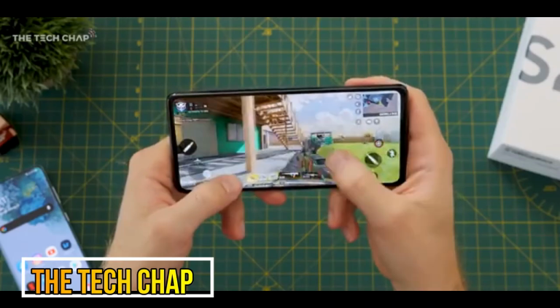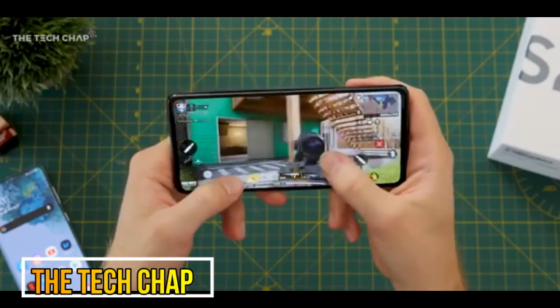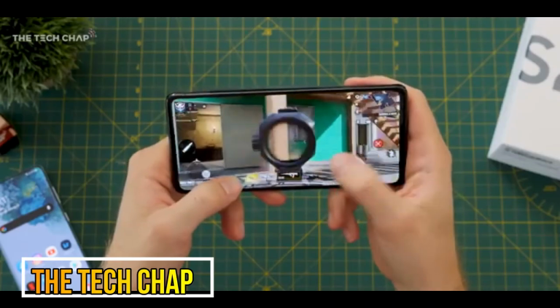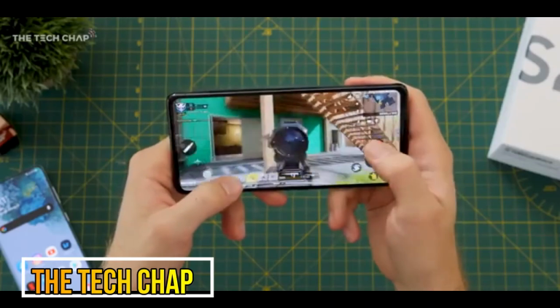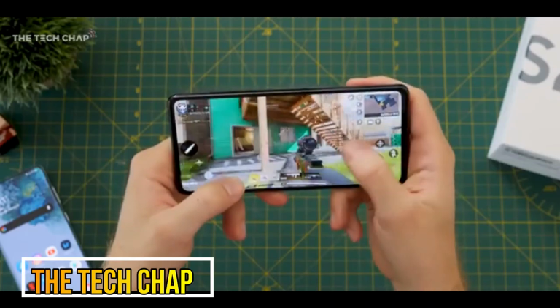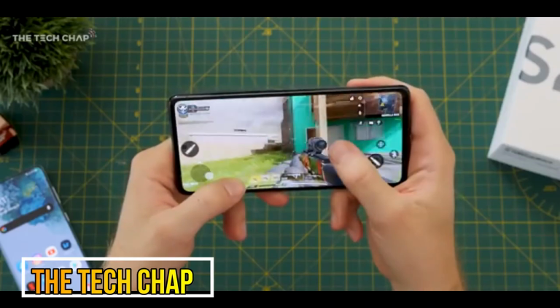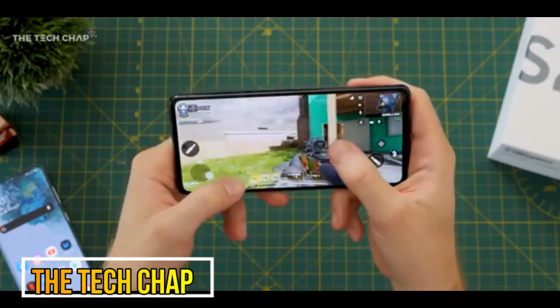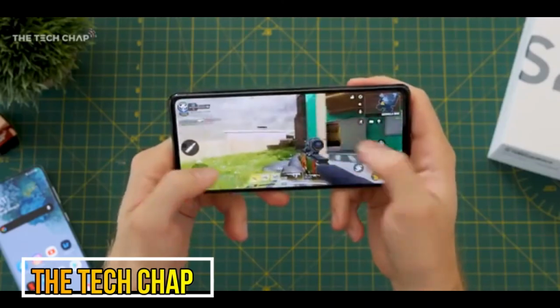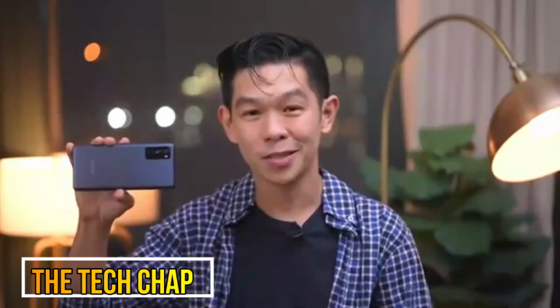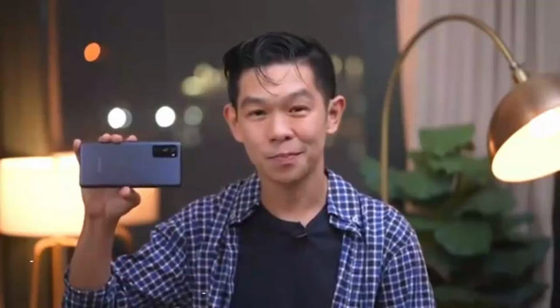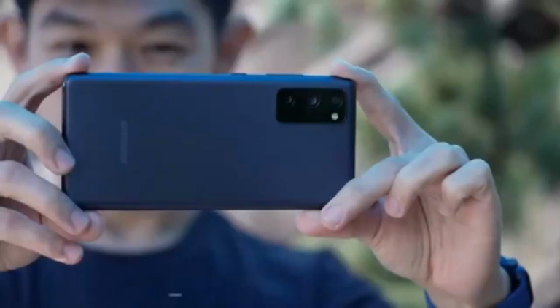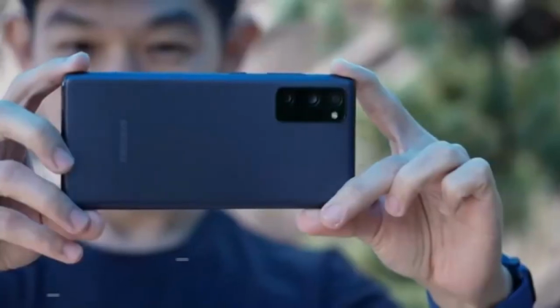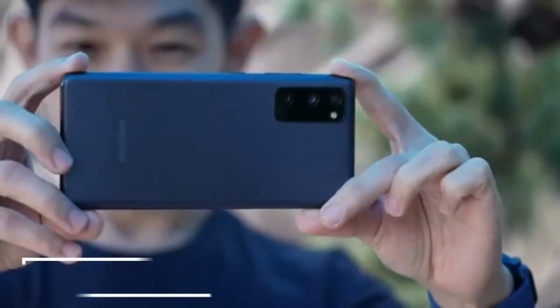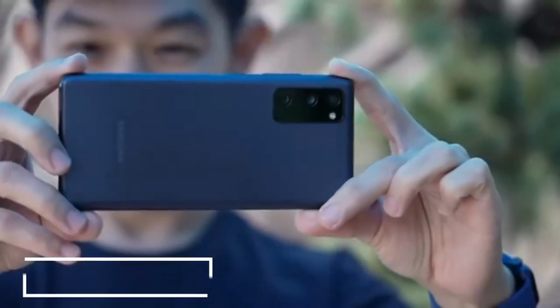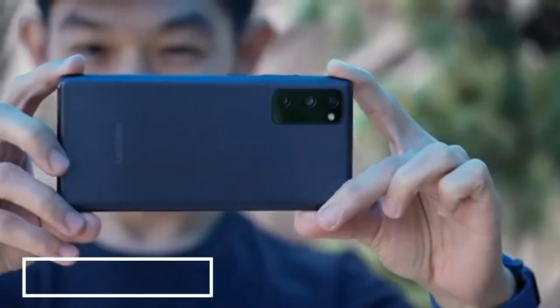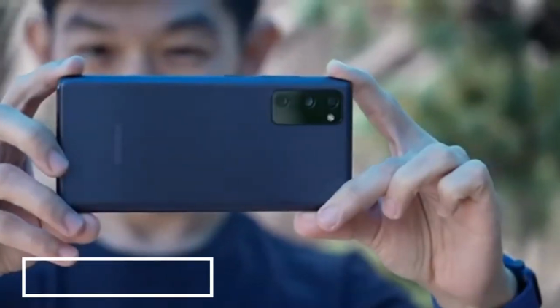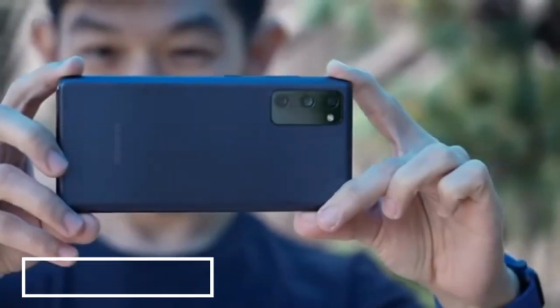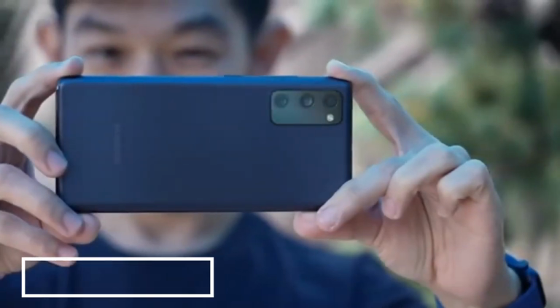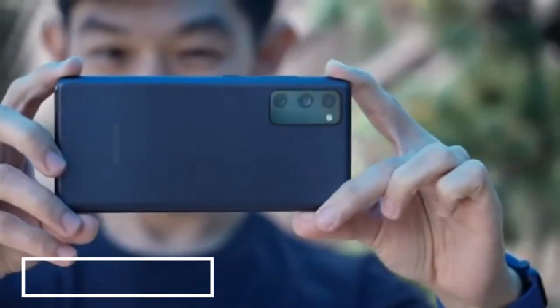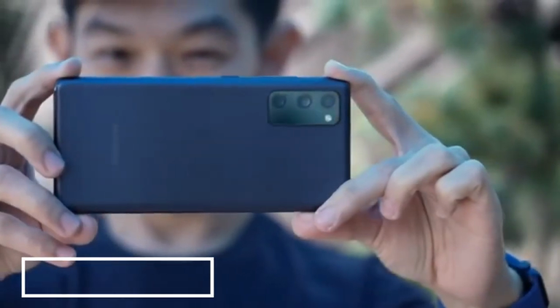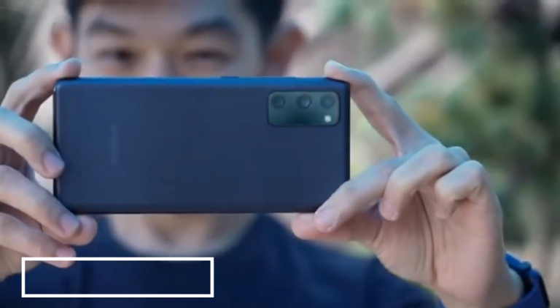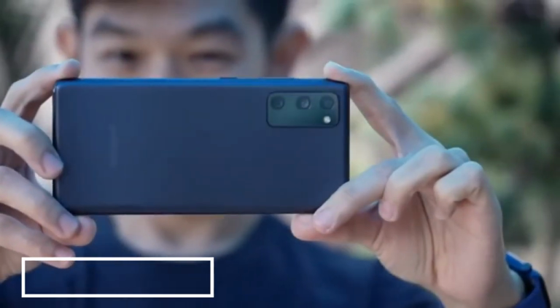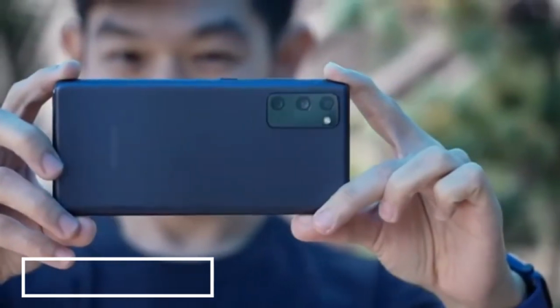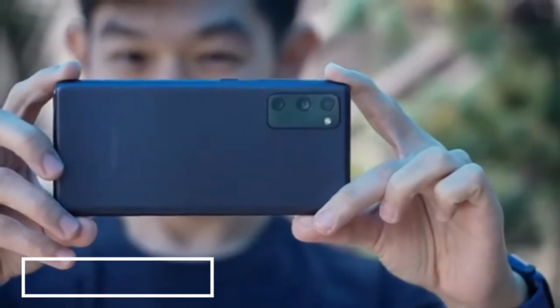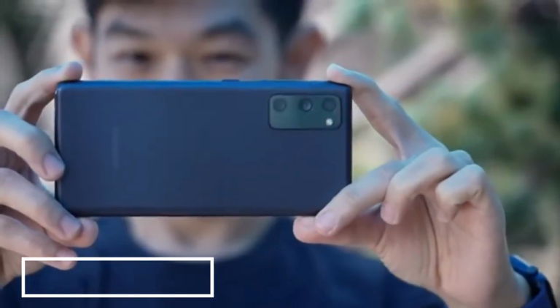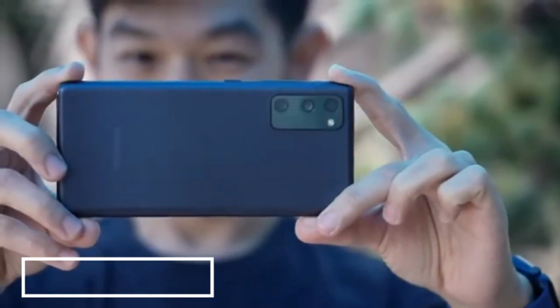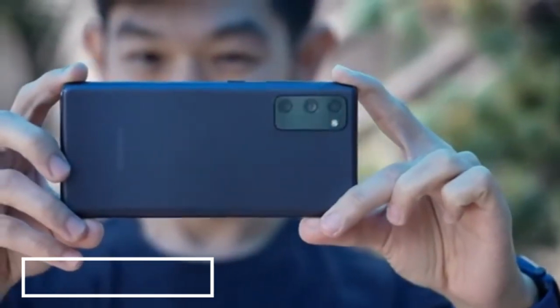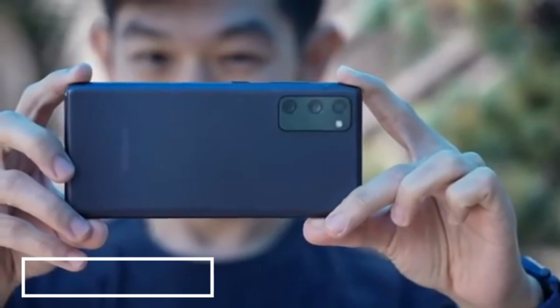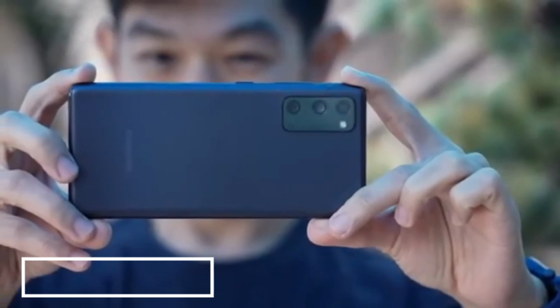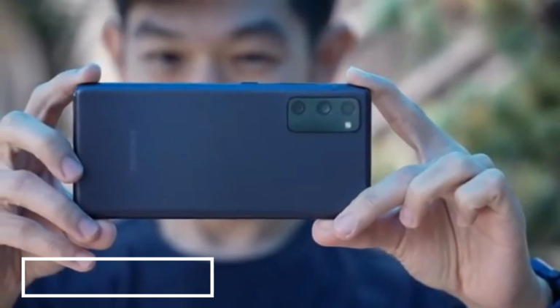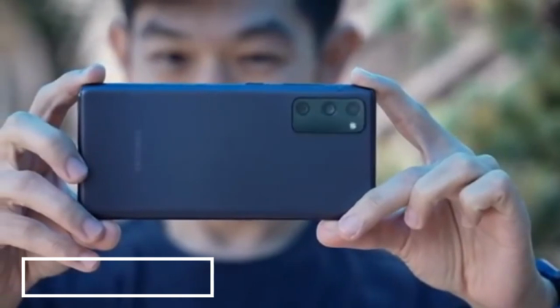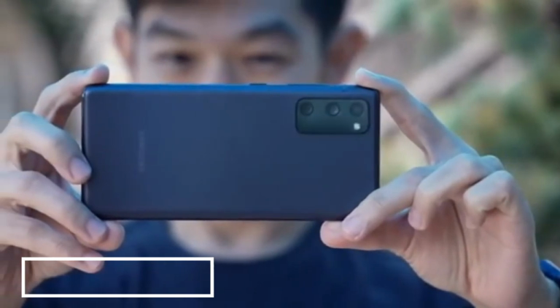It will play any game you throw at it — with that 865 or even the Exynos chip, it'll comfortably handle any game for the next few years.